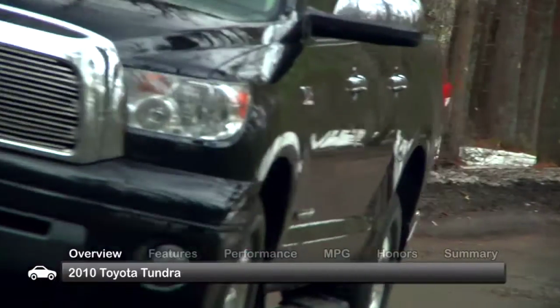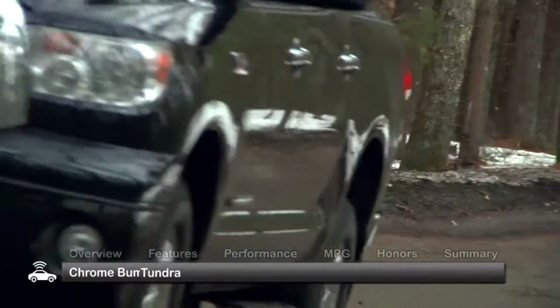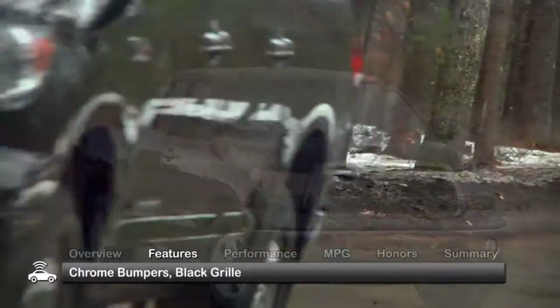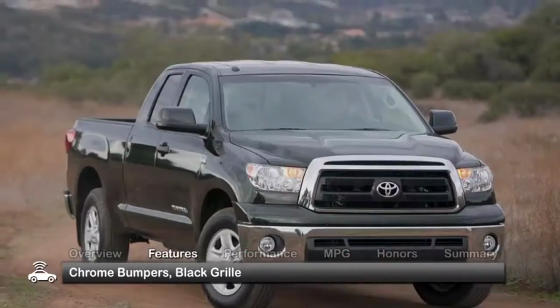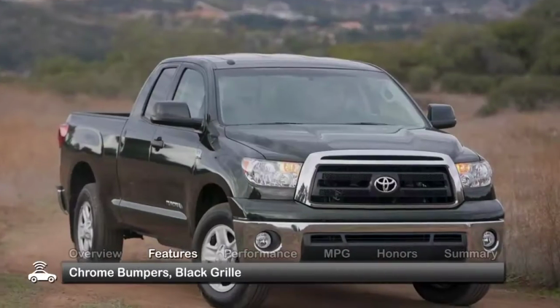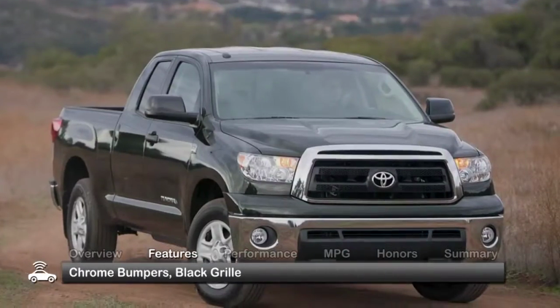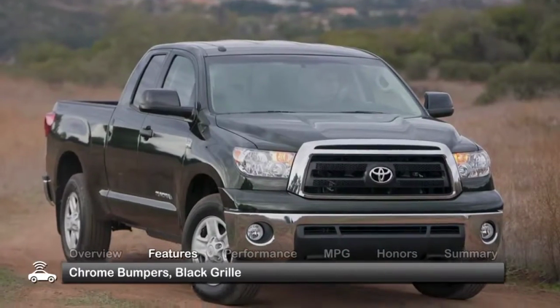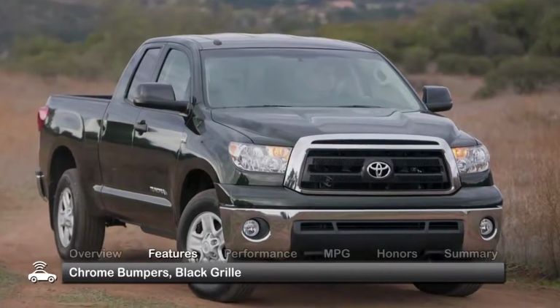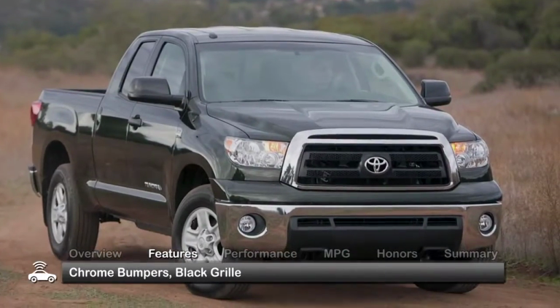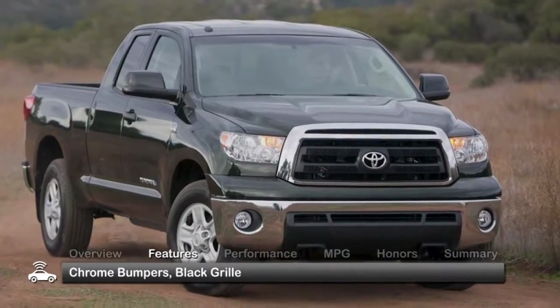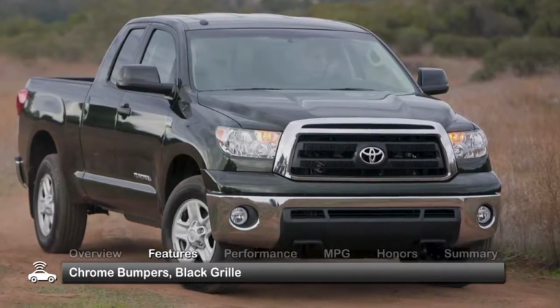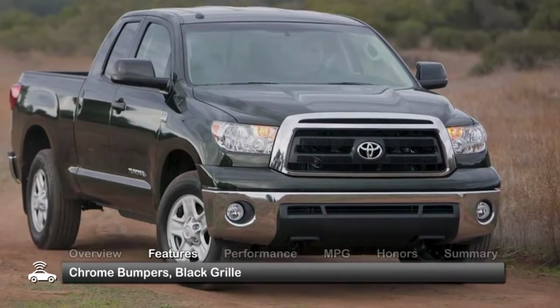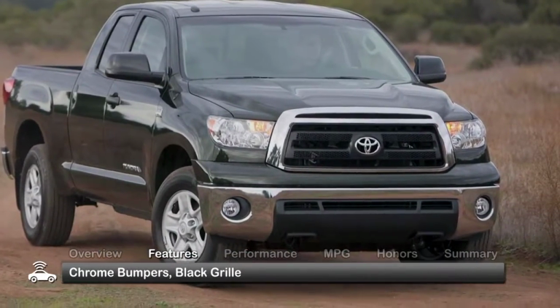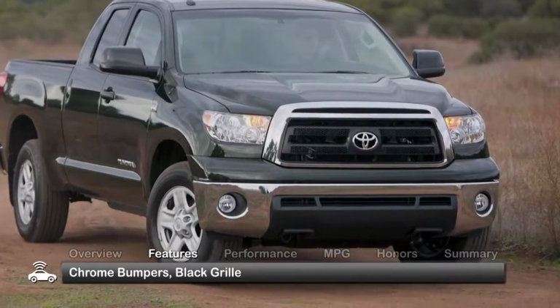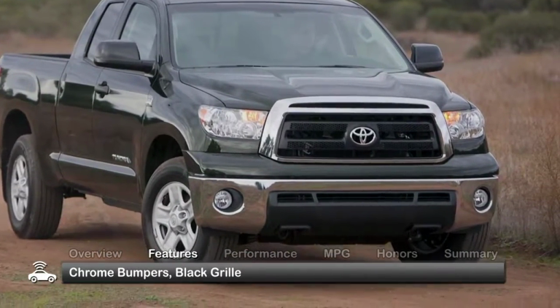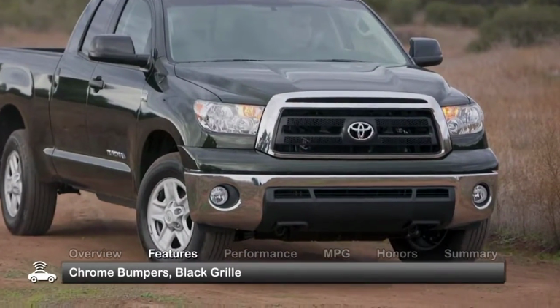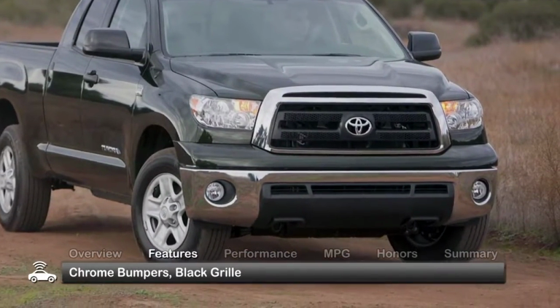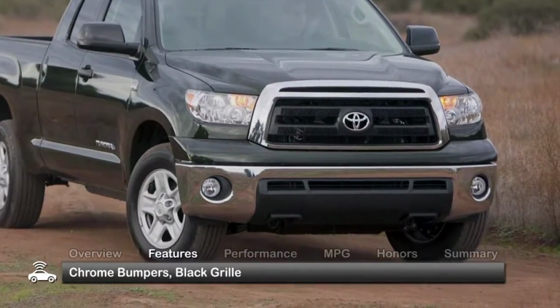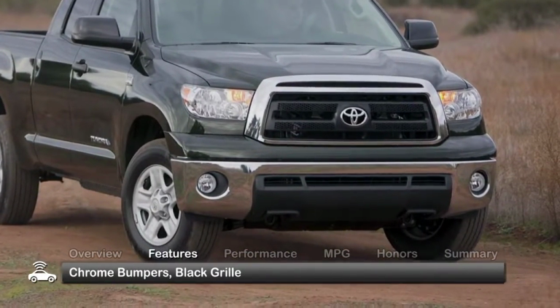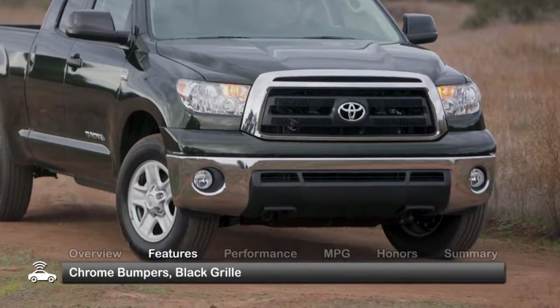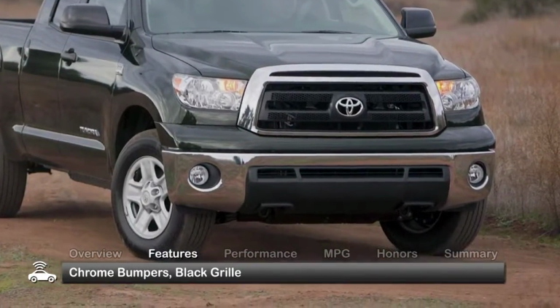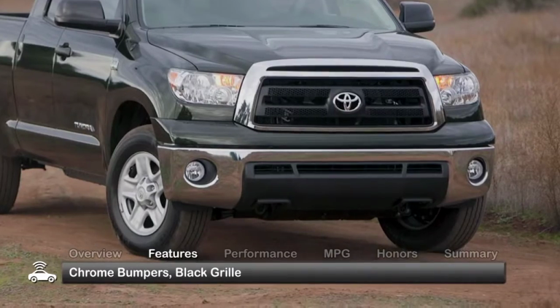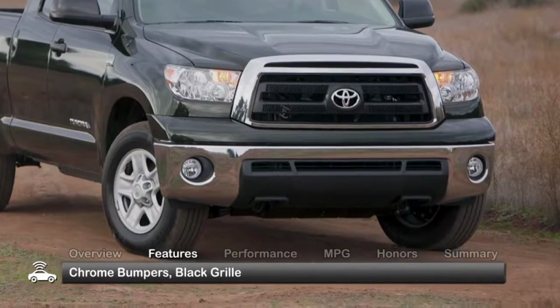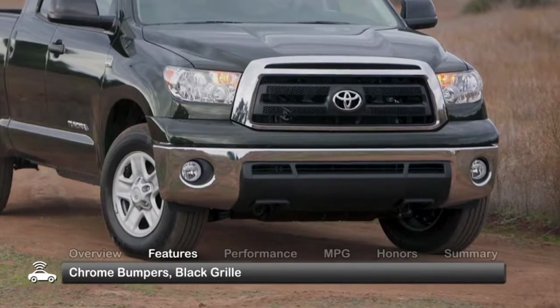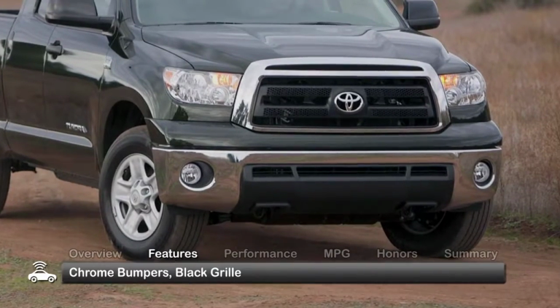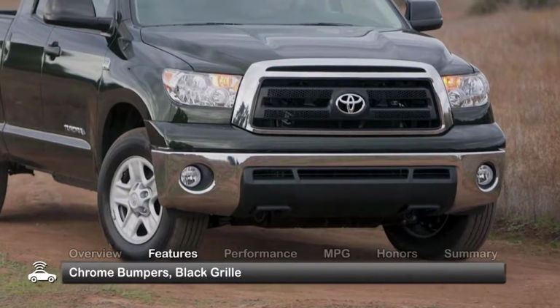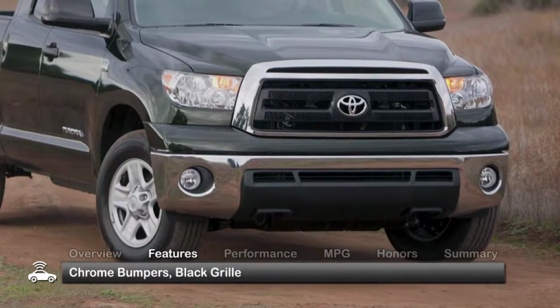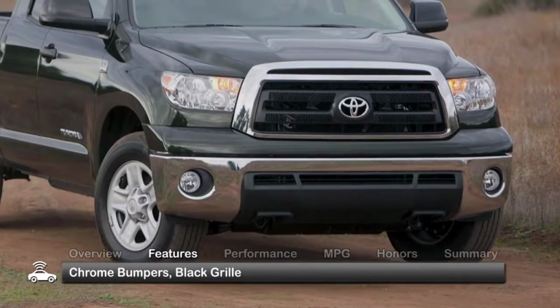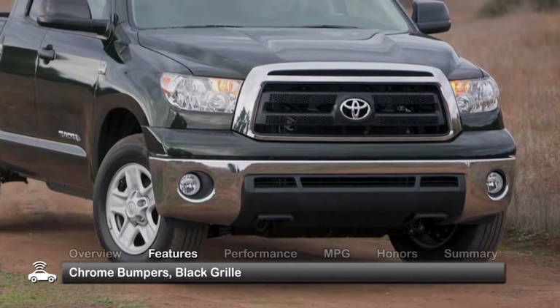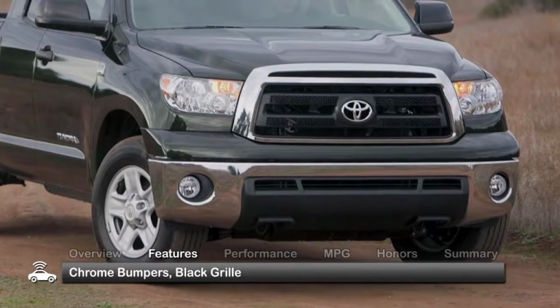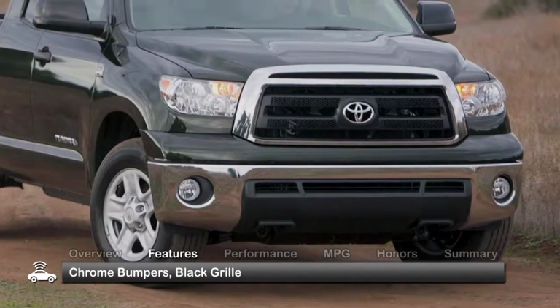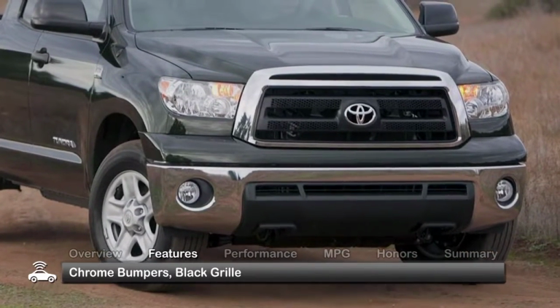The masculine exterior of the 2010 Tundra comes with chrome bumpers and a black grille as standard equipment.